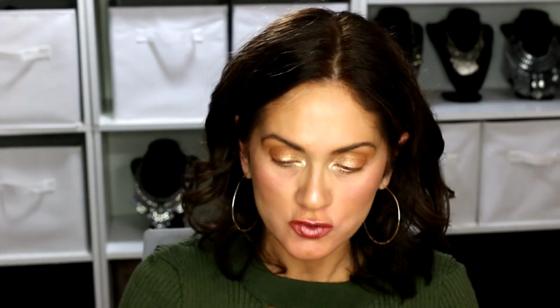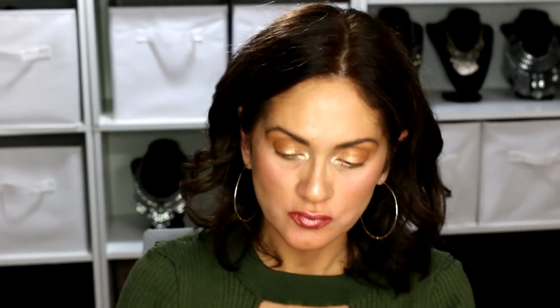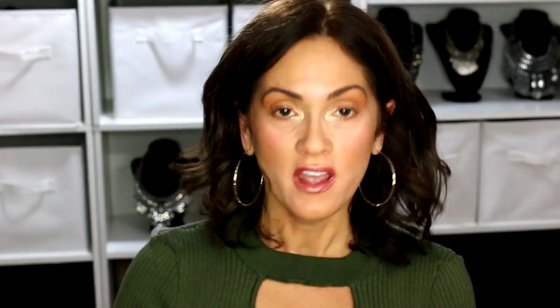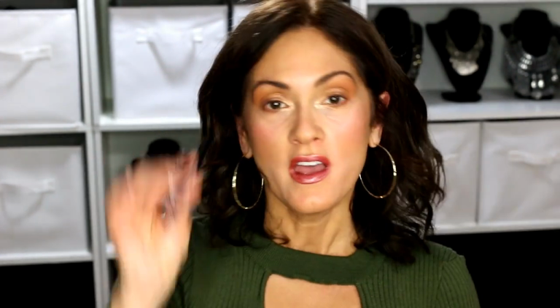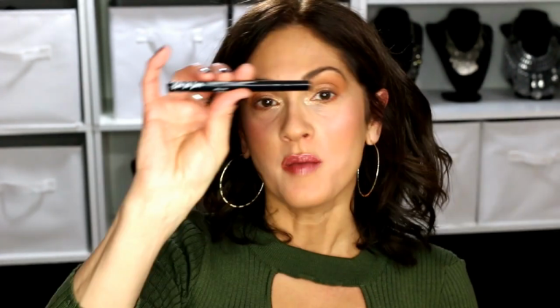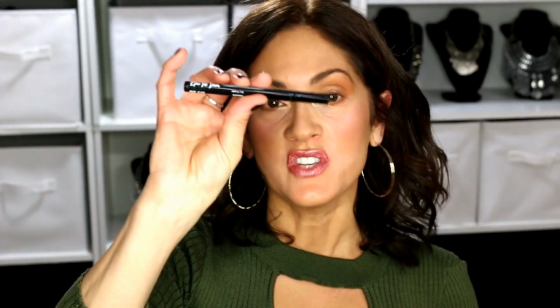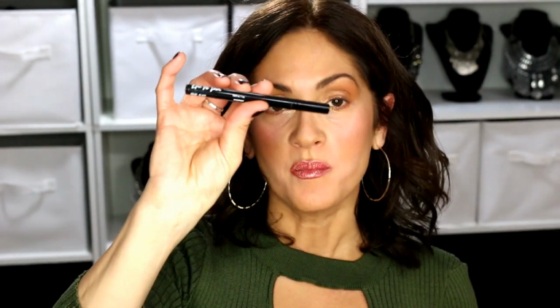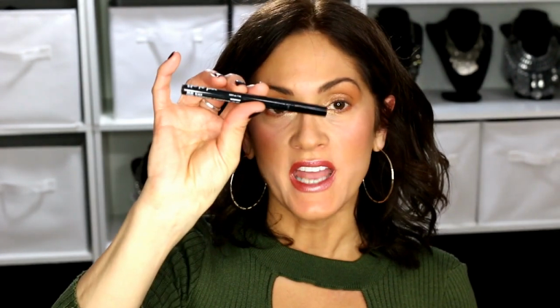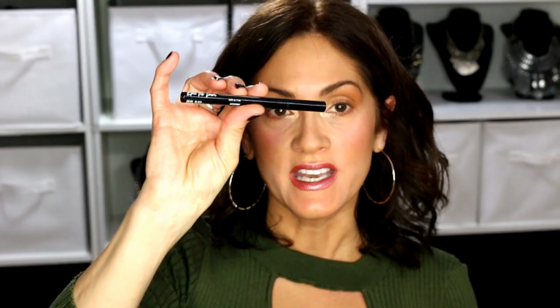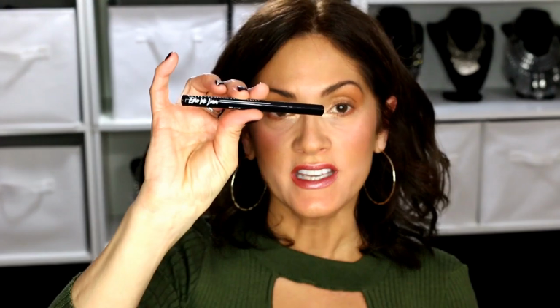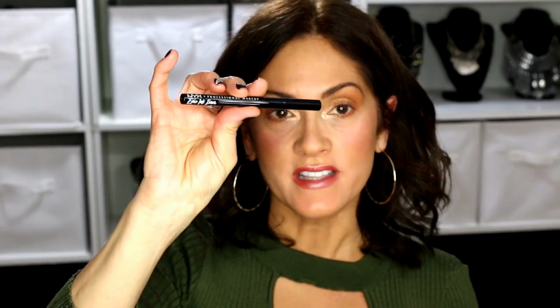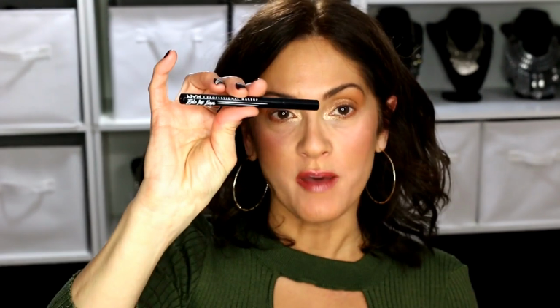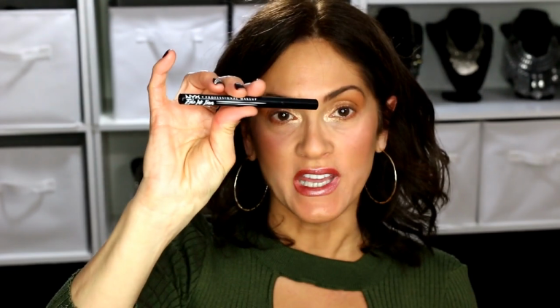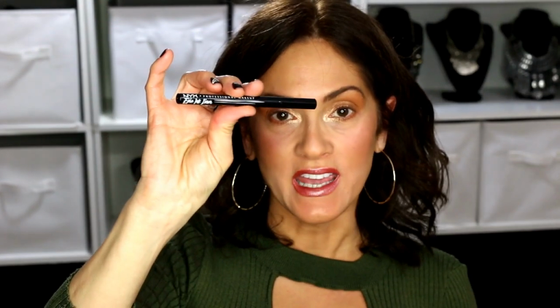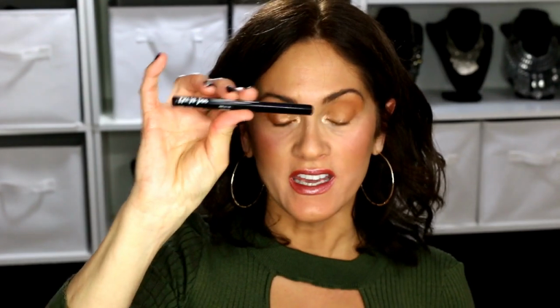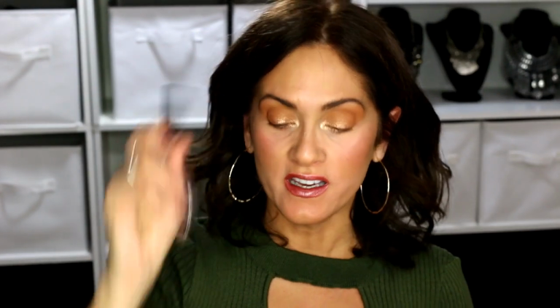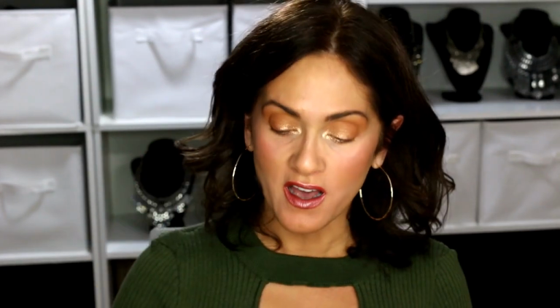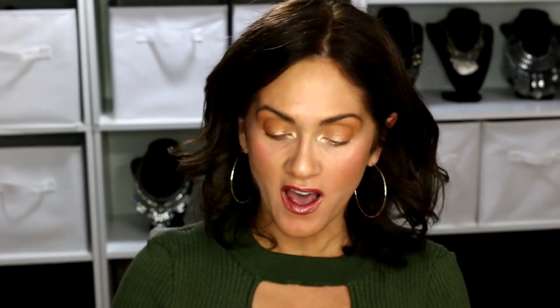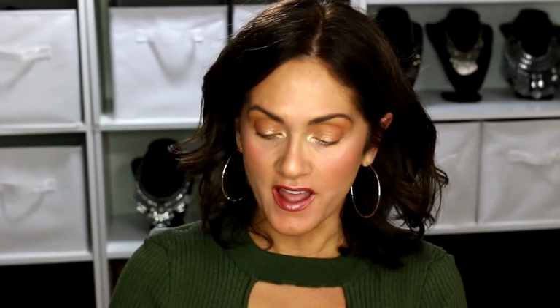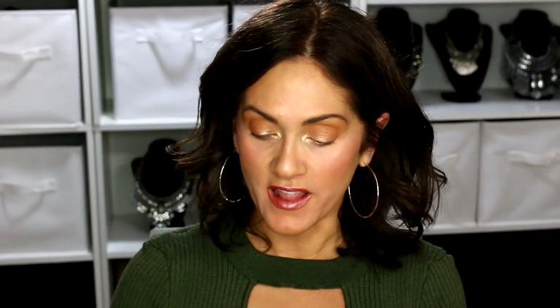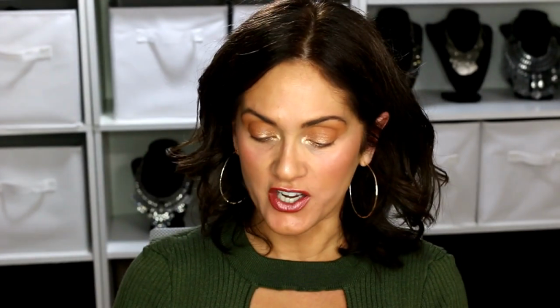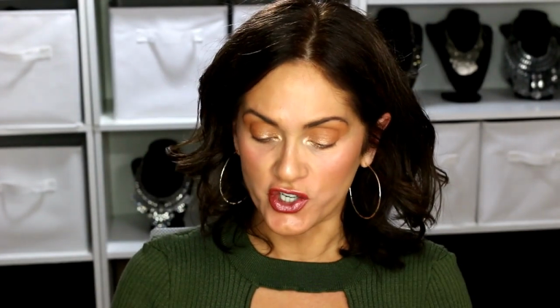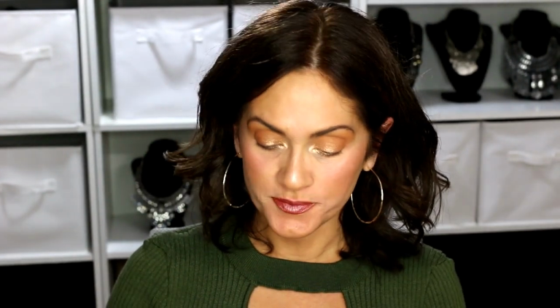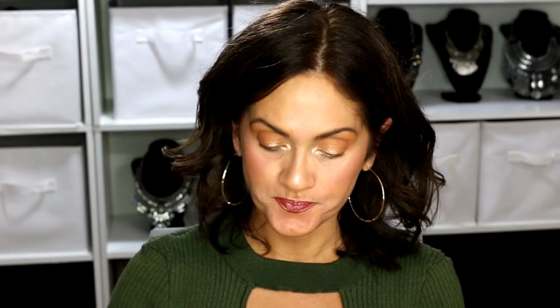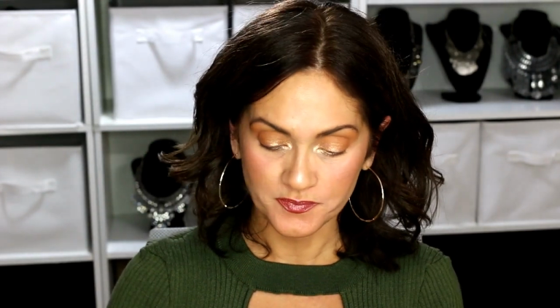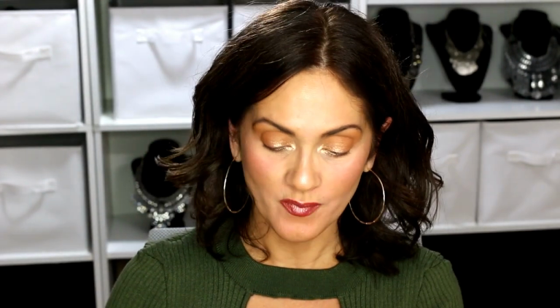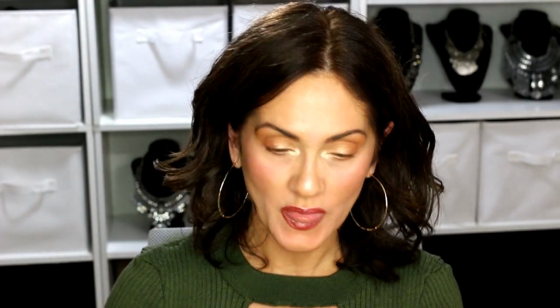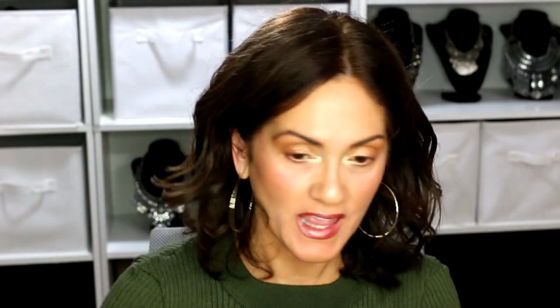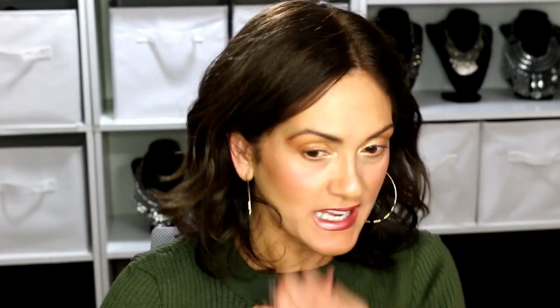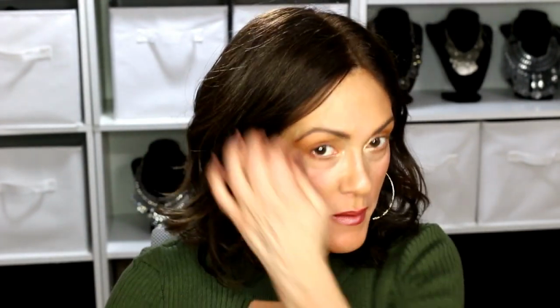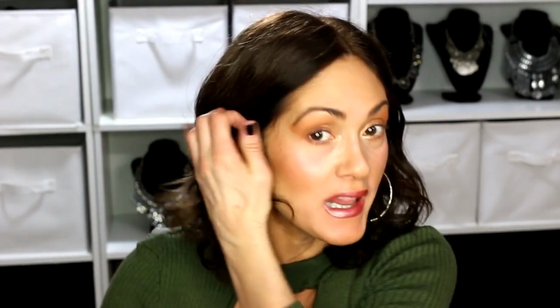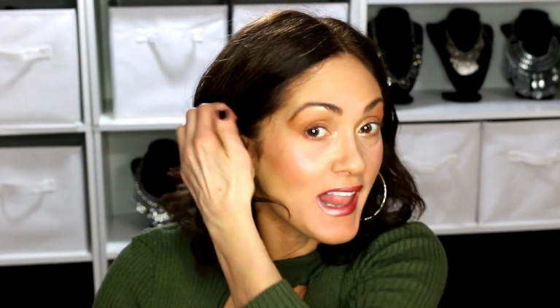I'm using my NYX Epic Ink eyeliner in black.